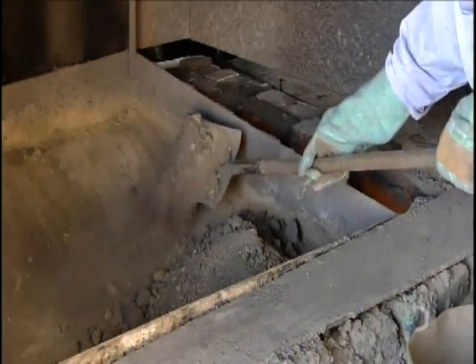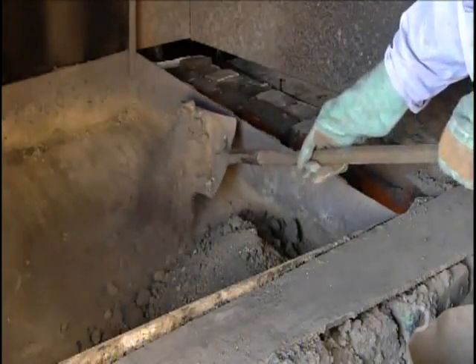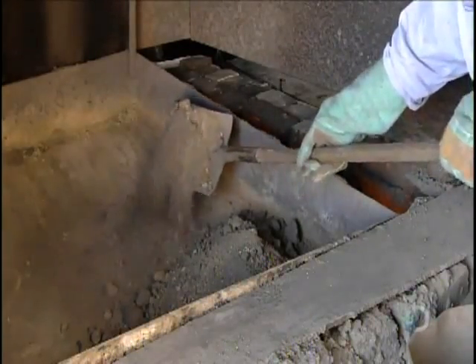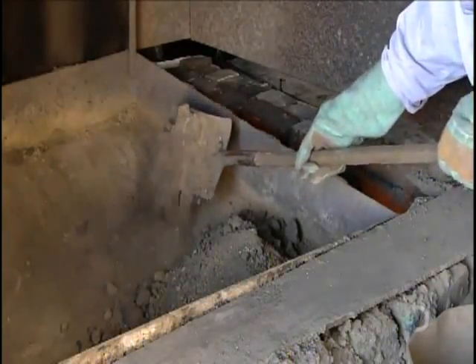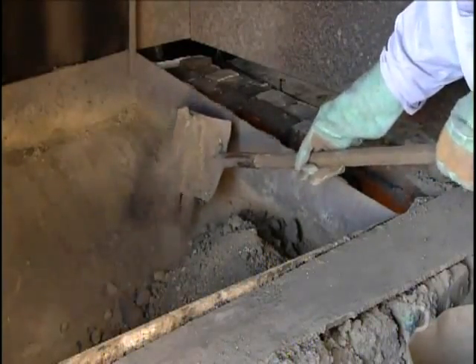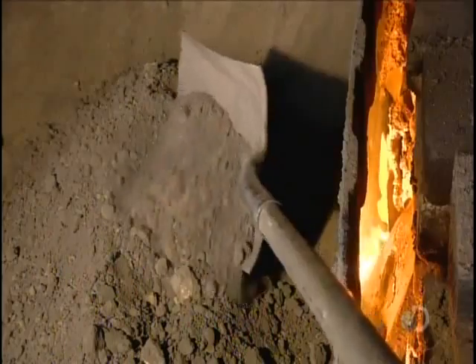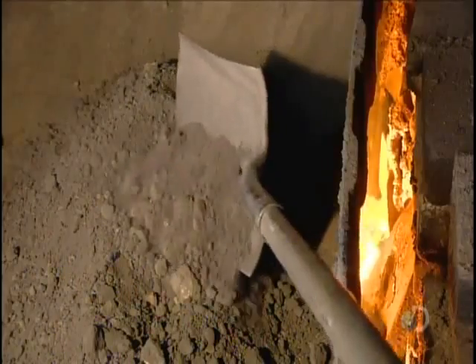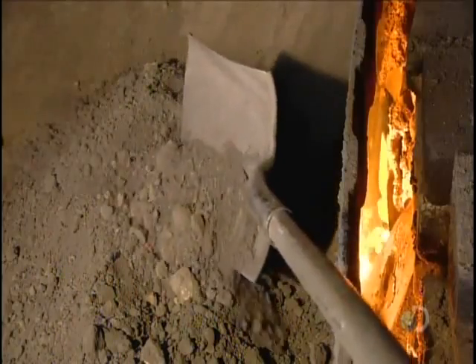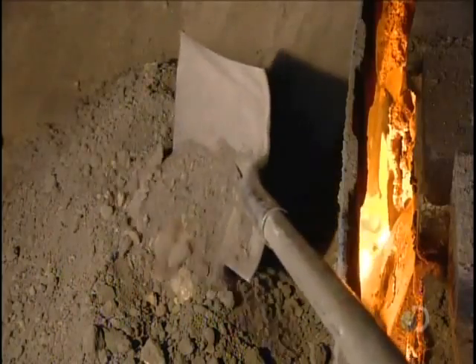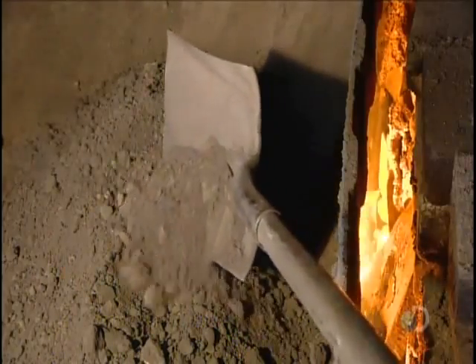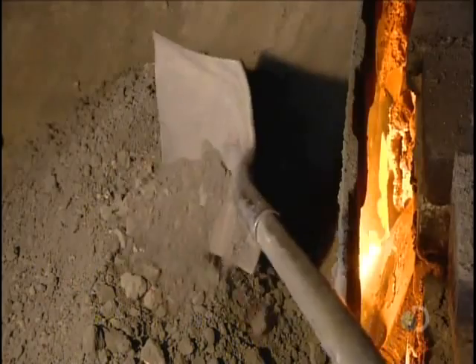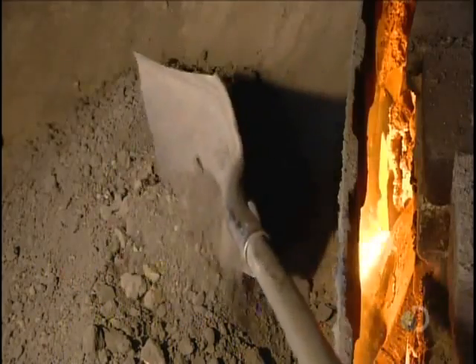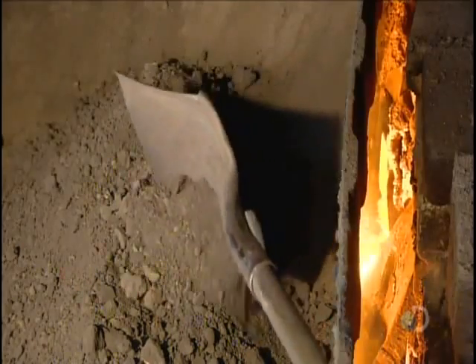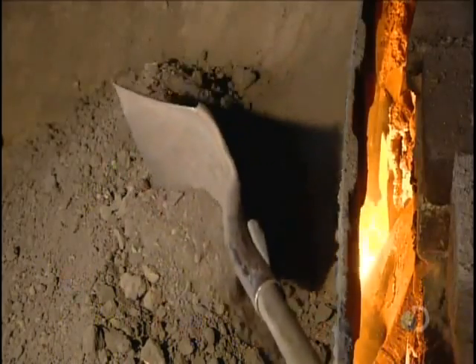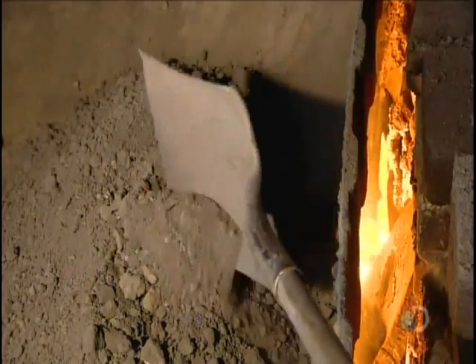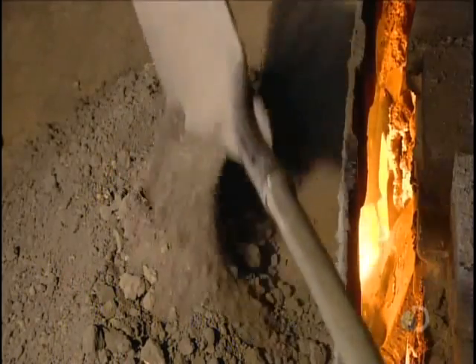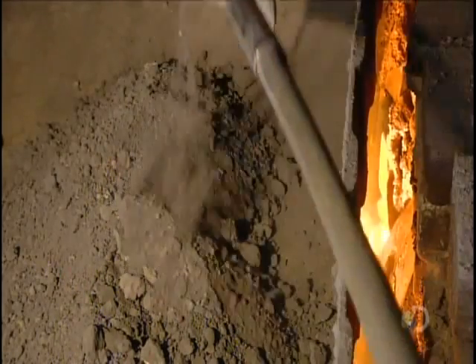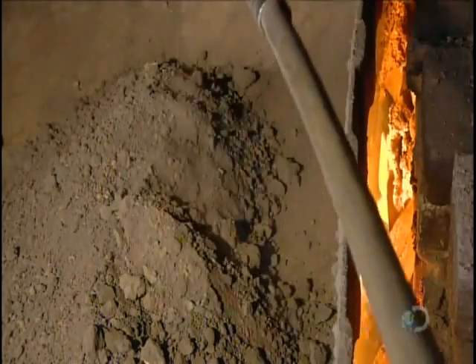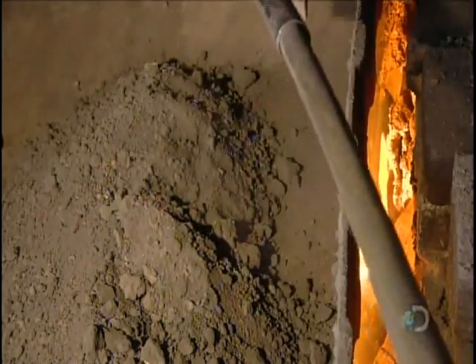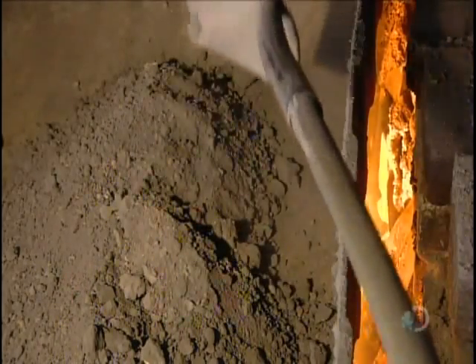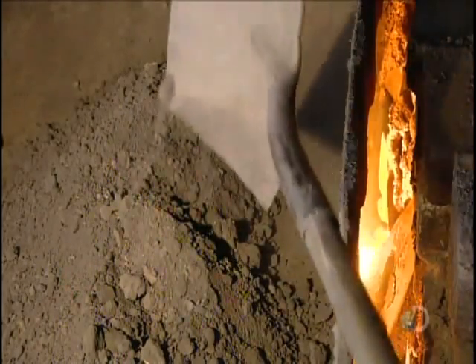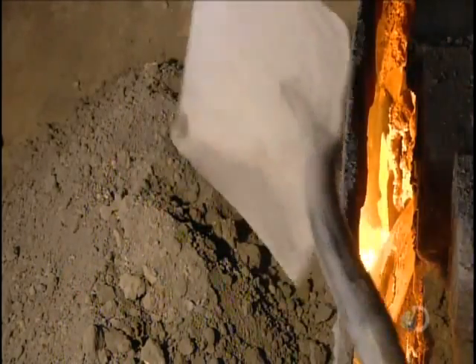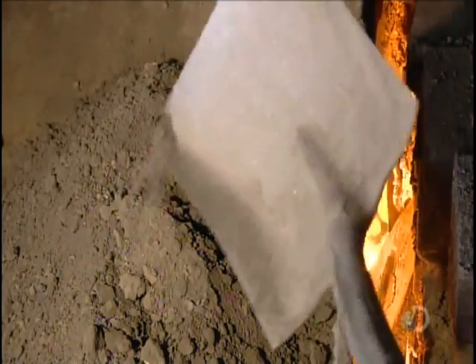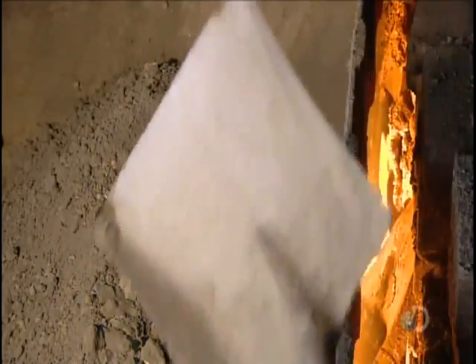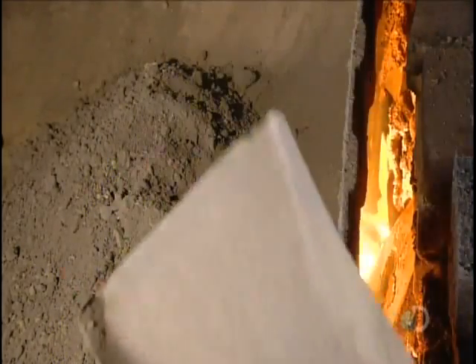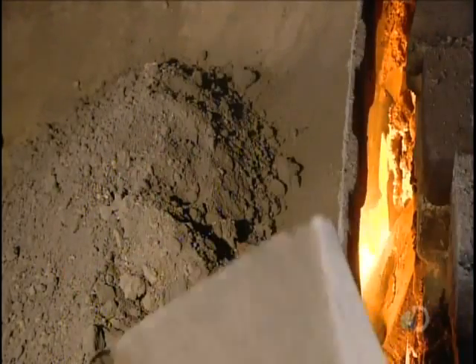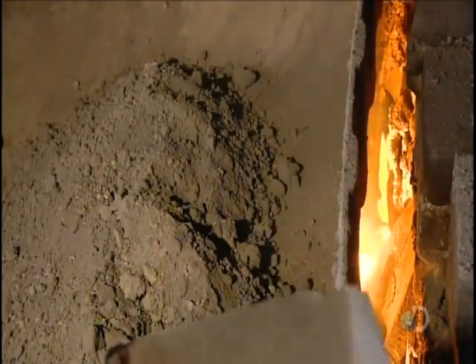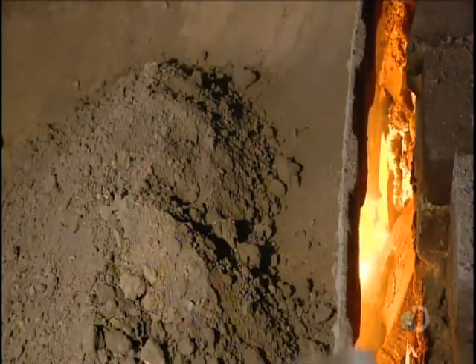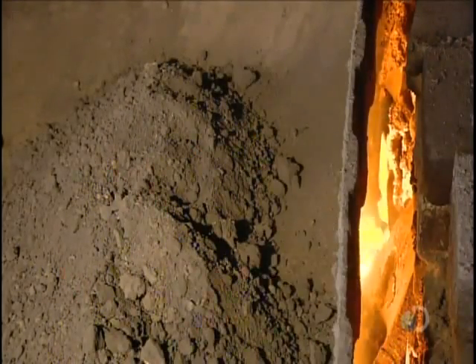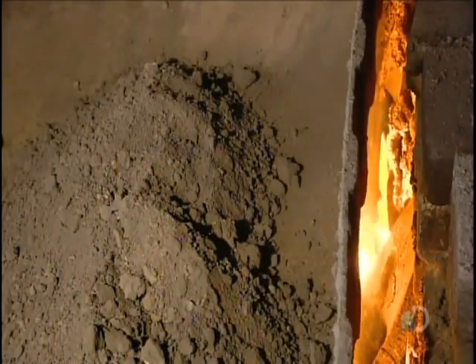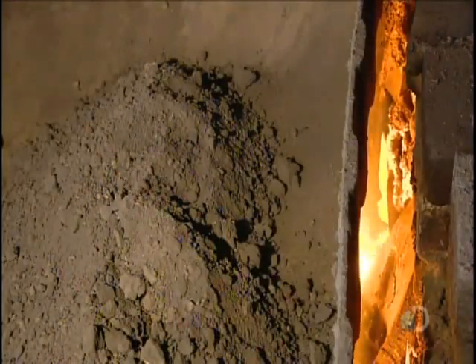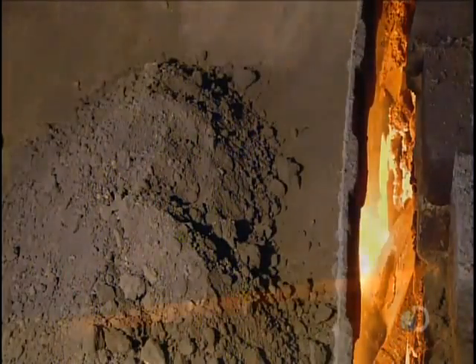To separate the silver from the waste, they first dry the precipitate in a gas furnace for a couple of hours.